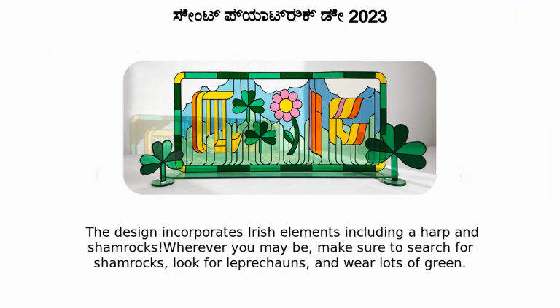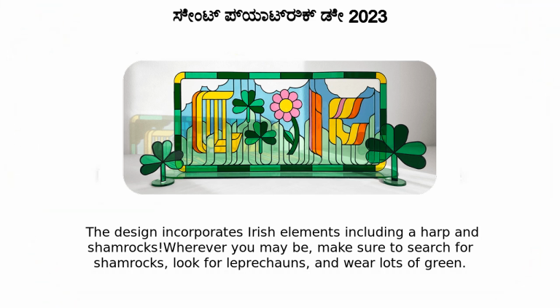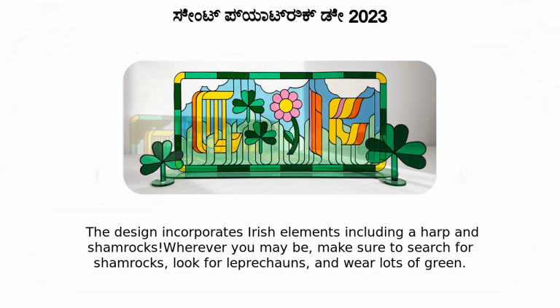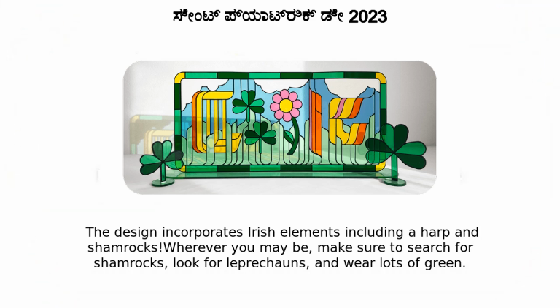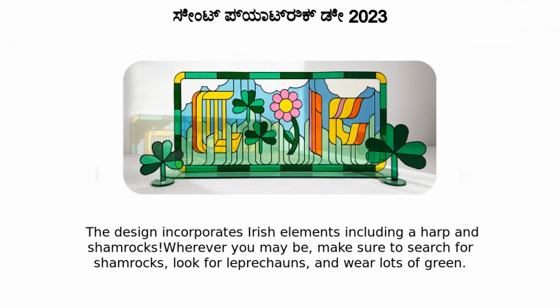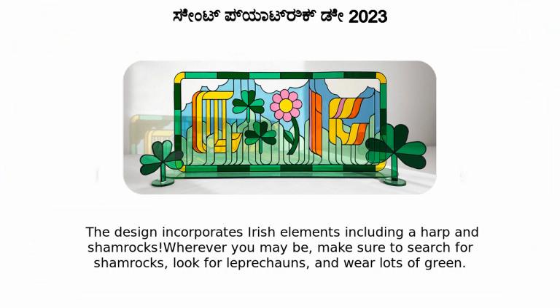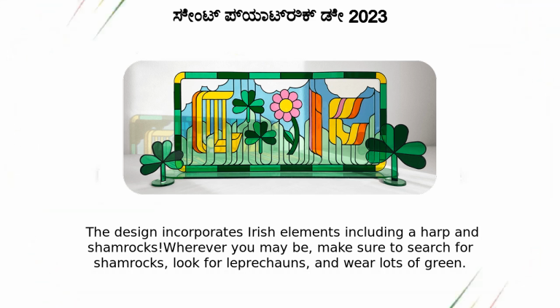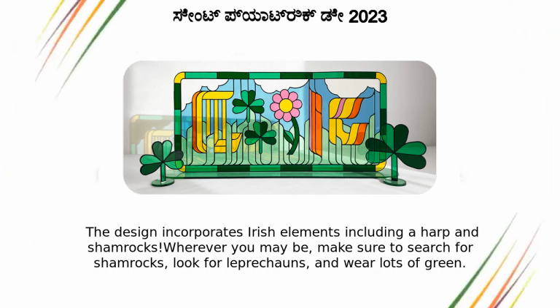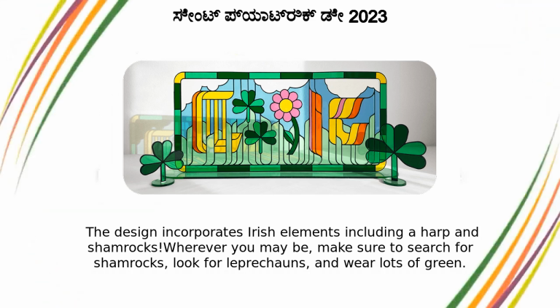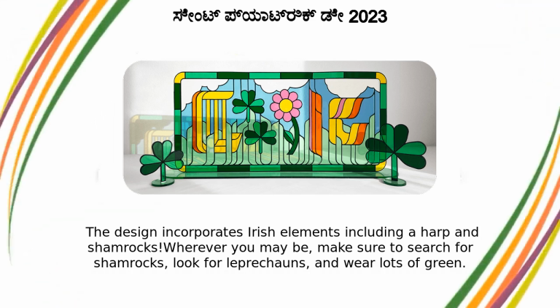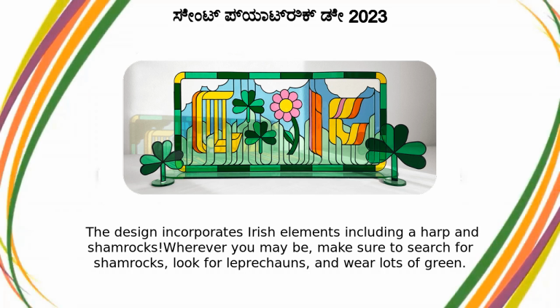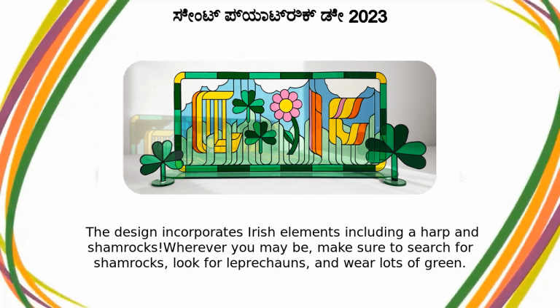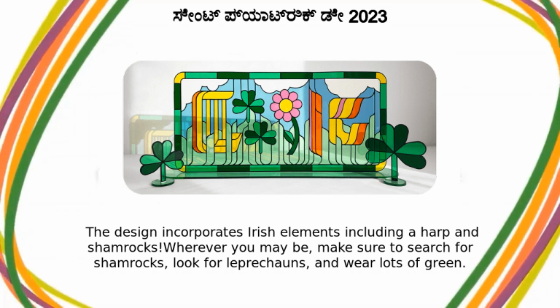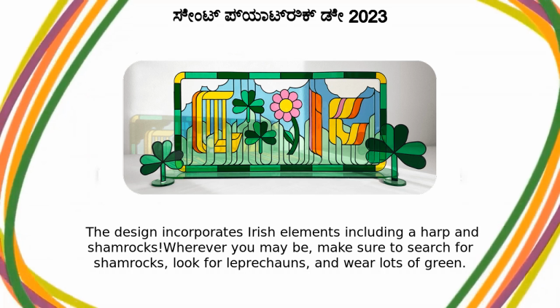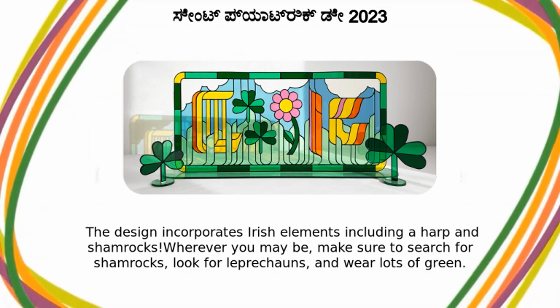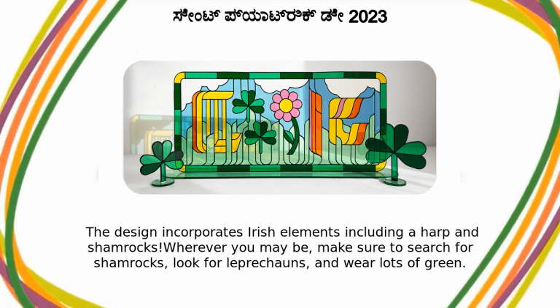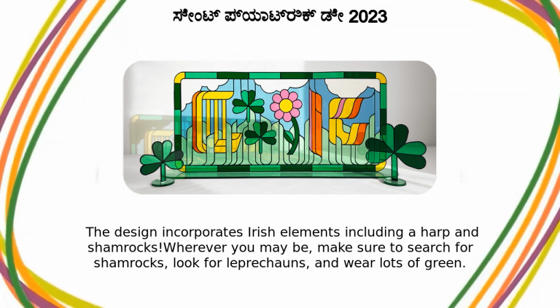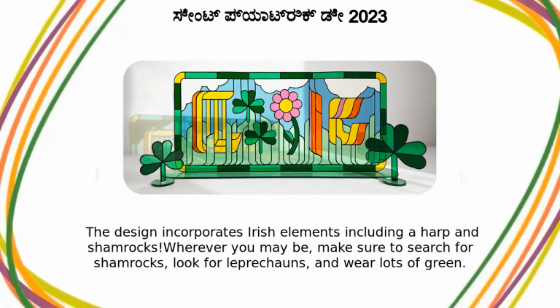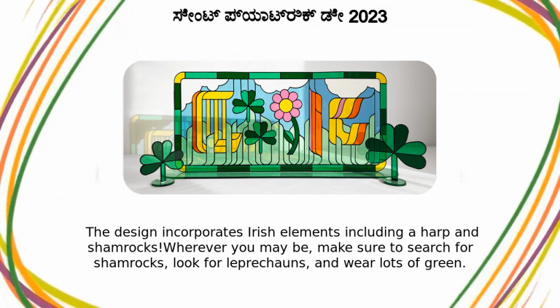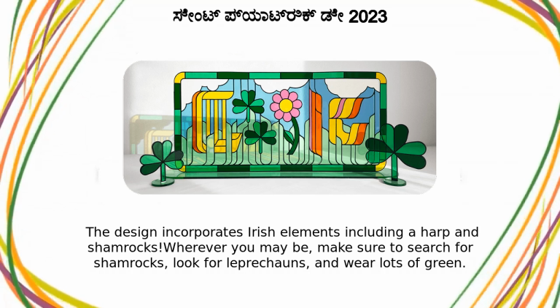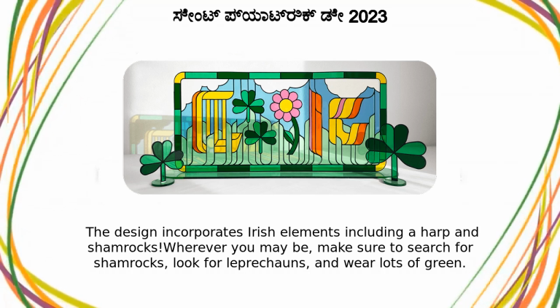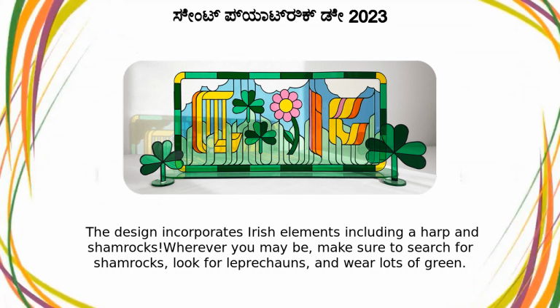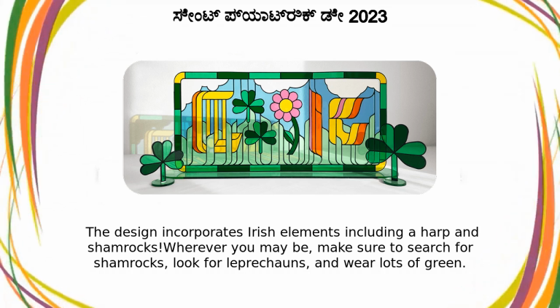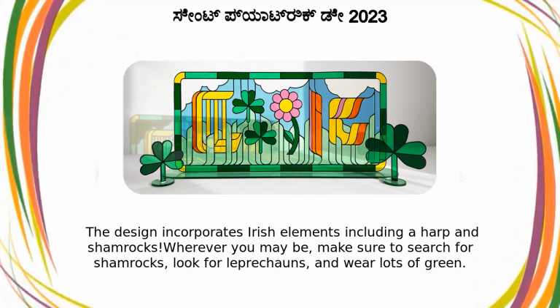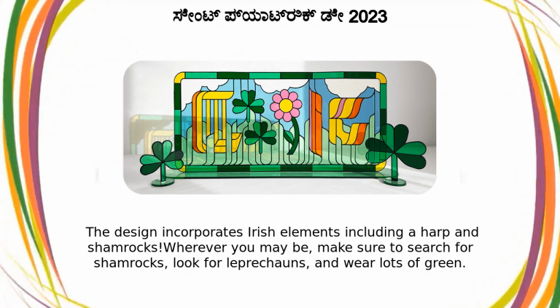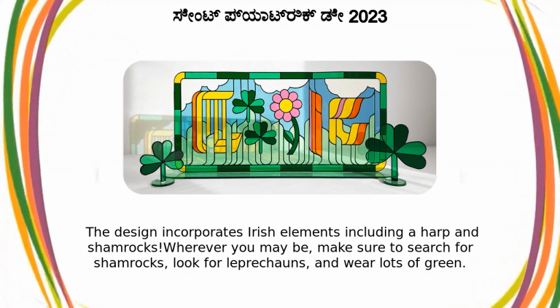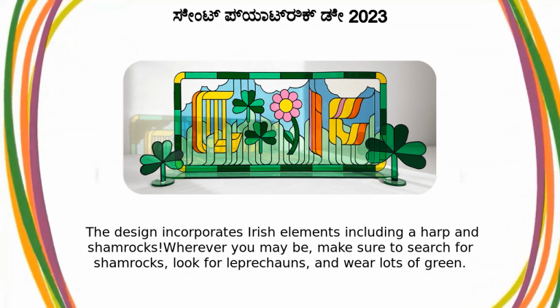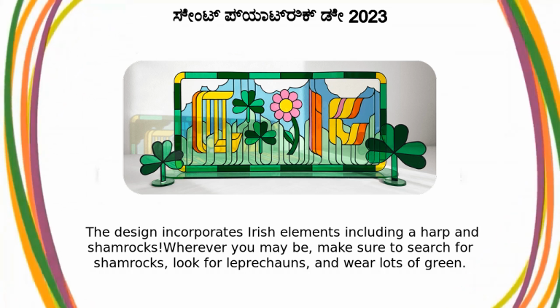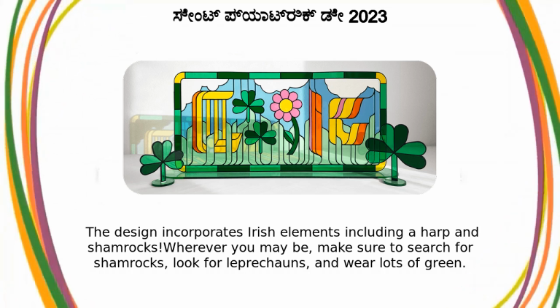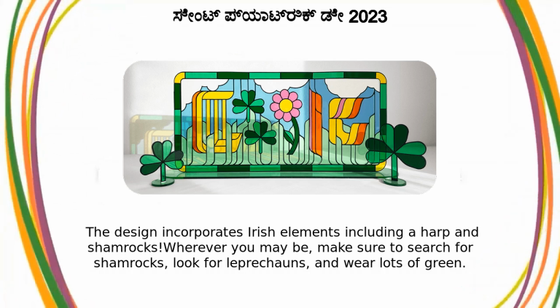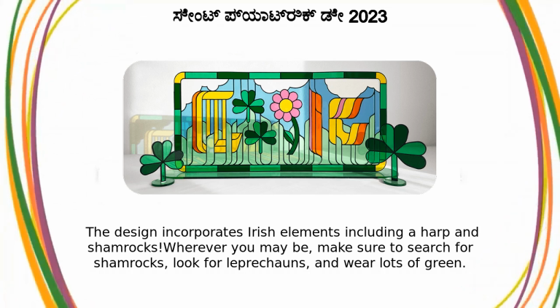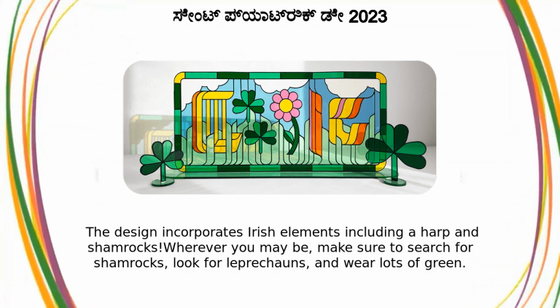Wherever you may be, make sure to search for shamrocks, look for leprechauns, and wear lots of green.